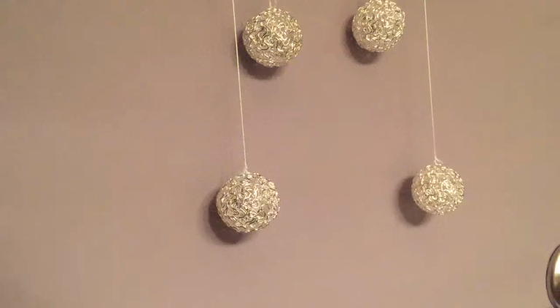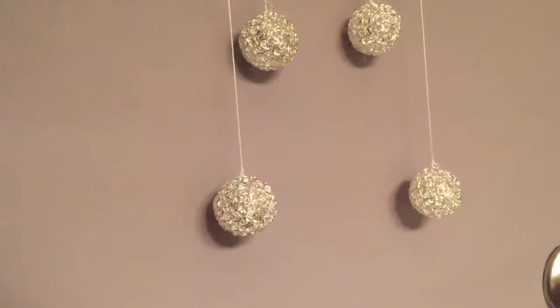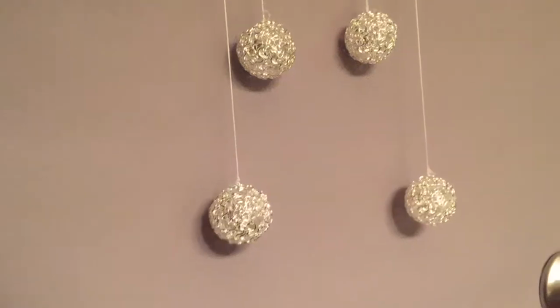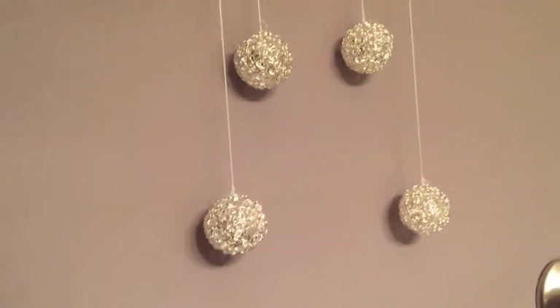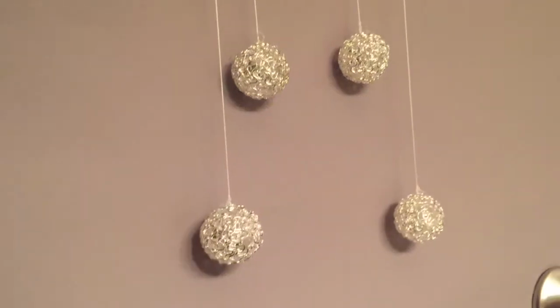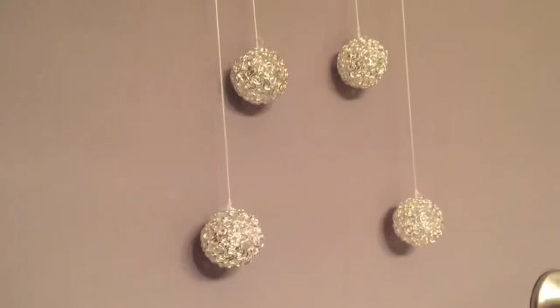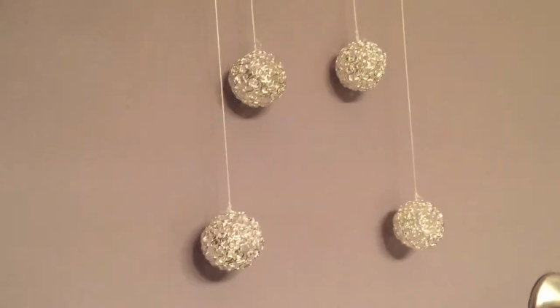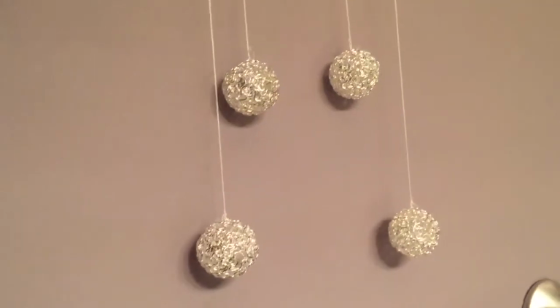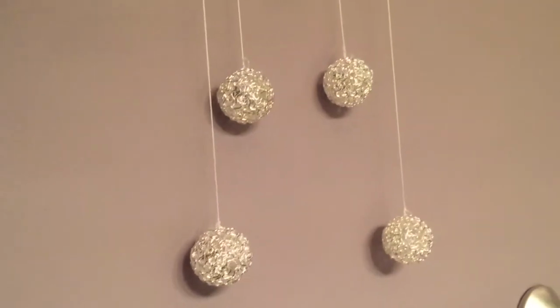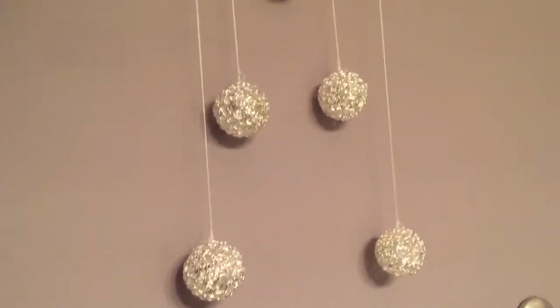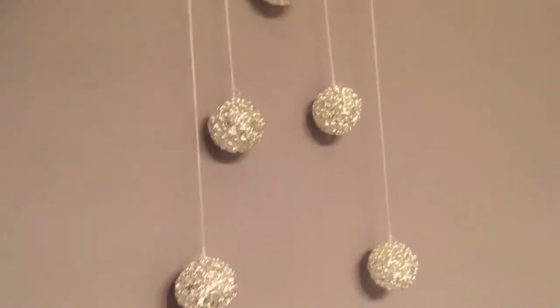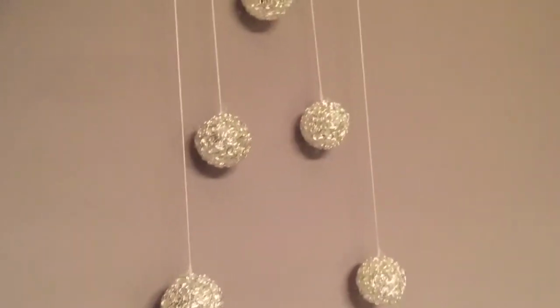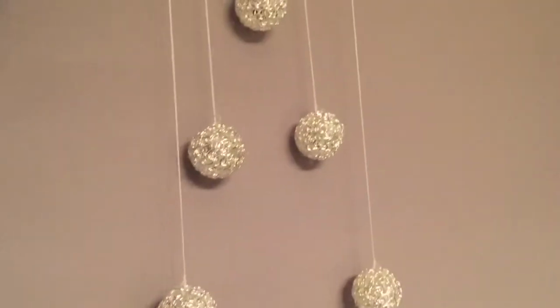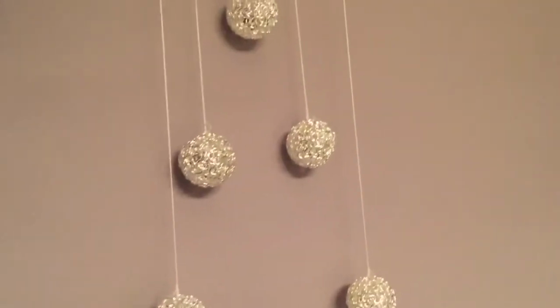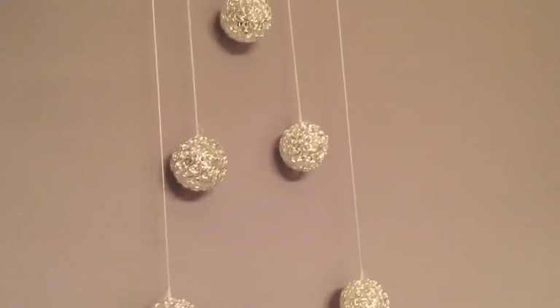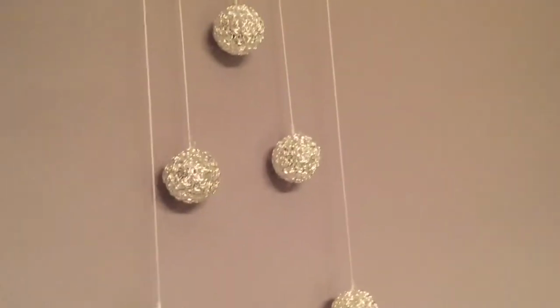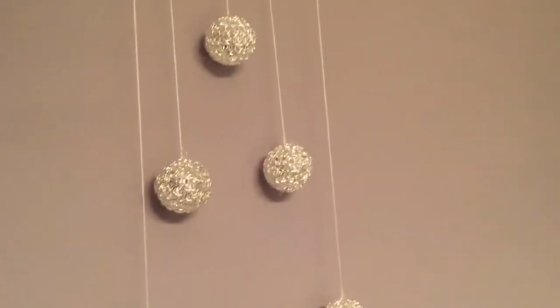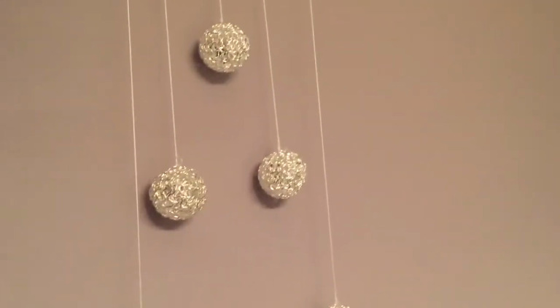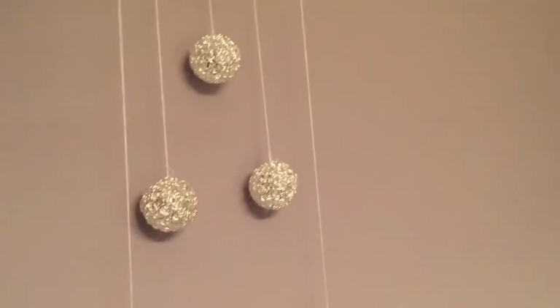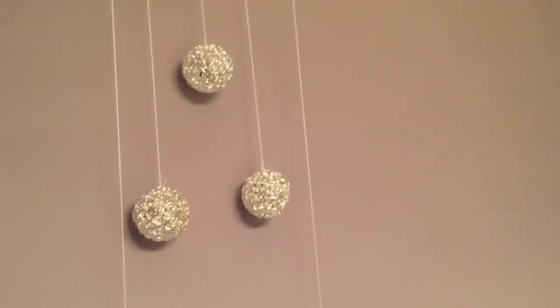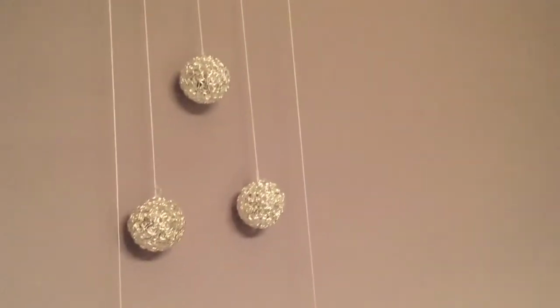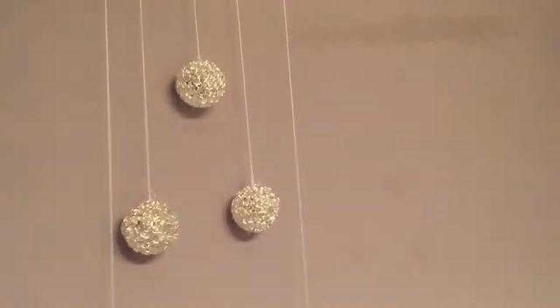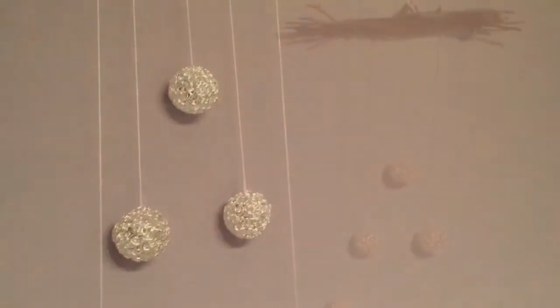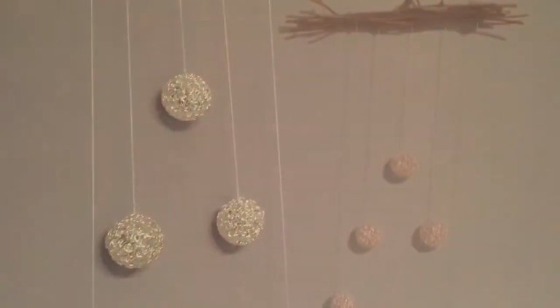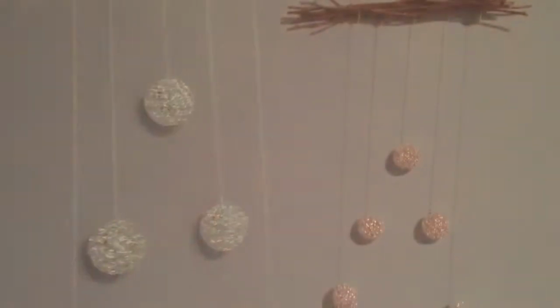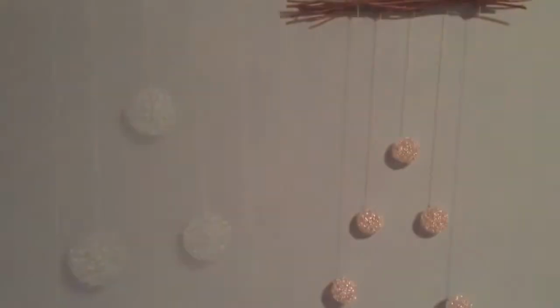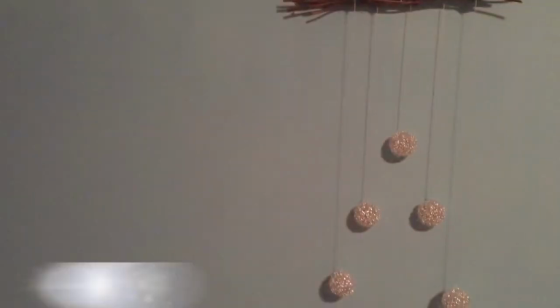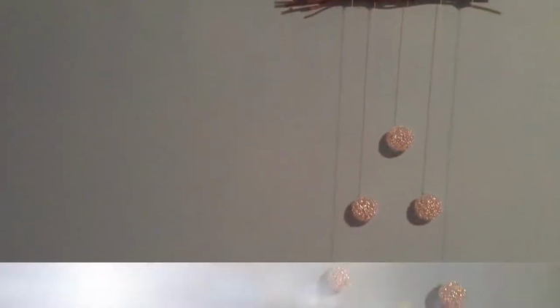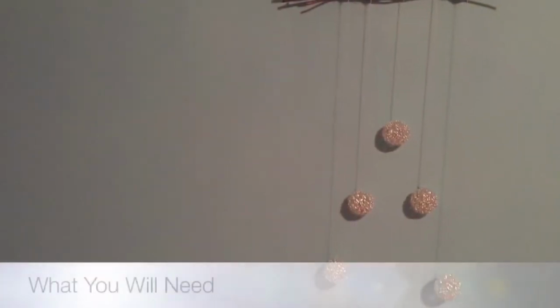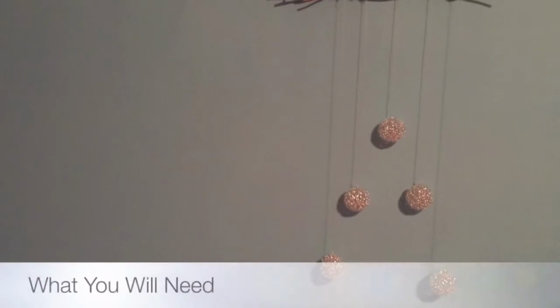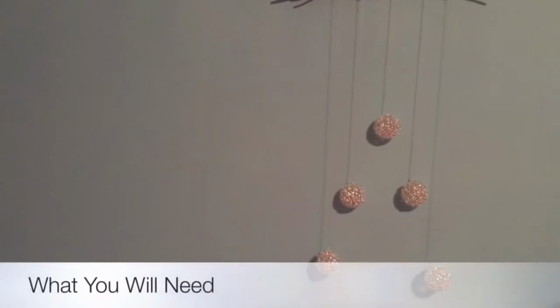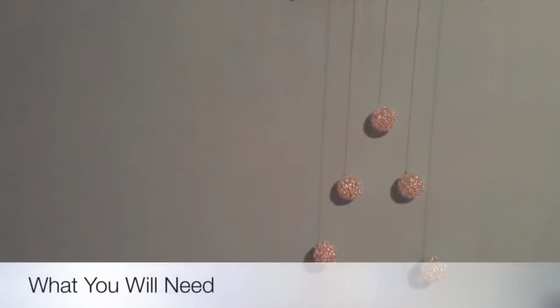Hey guys, I made this really pretty little Christmas tree DIY. Hope you enjoy!